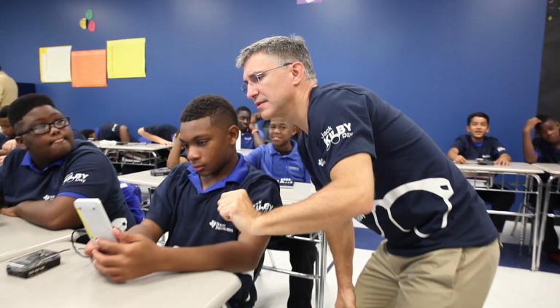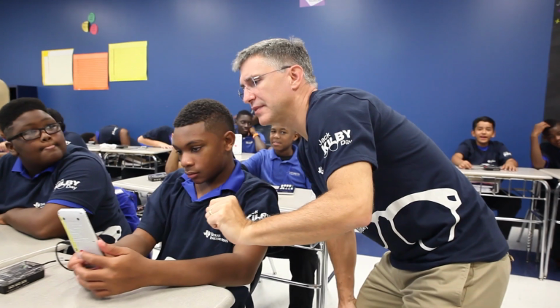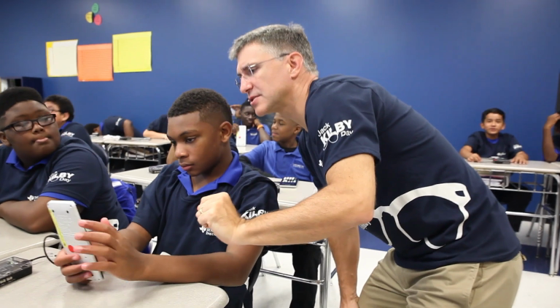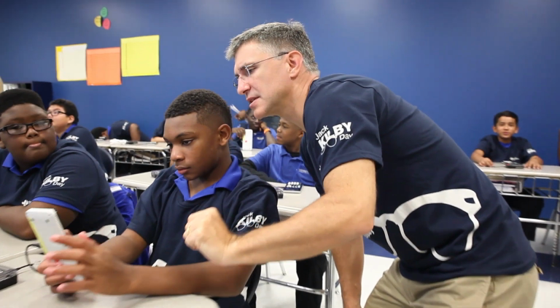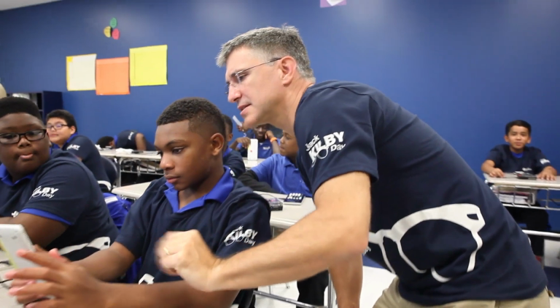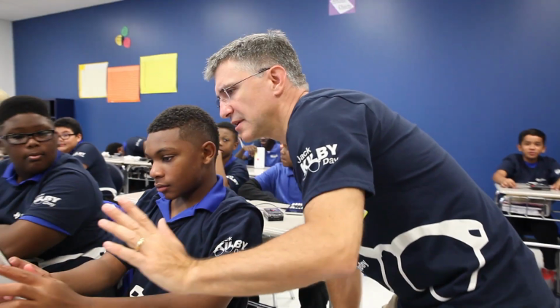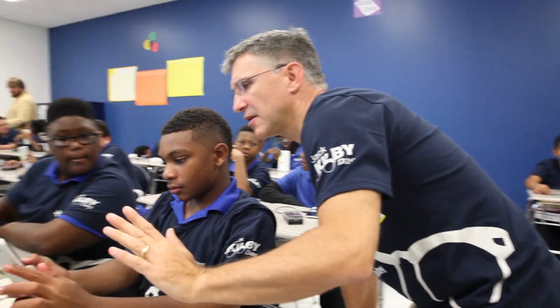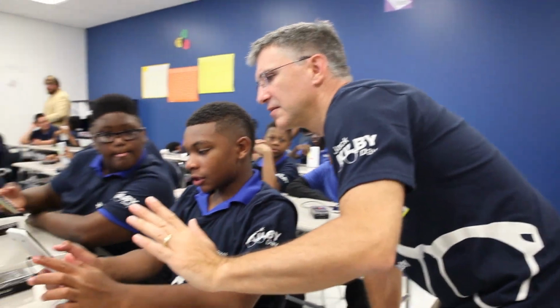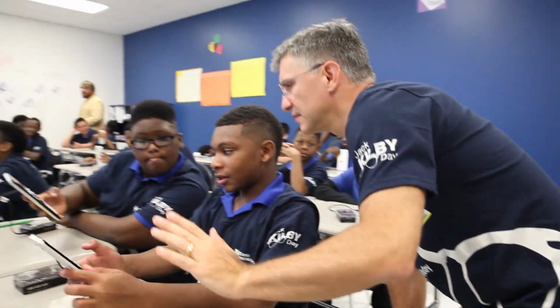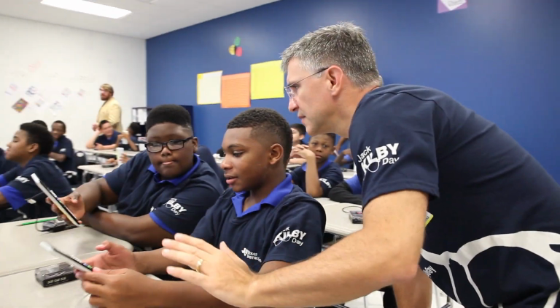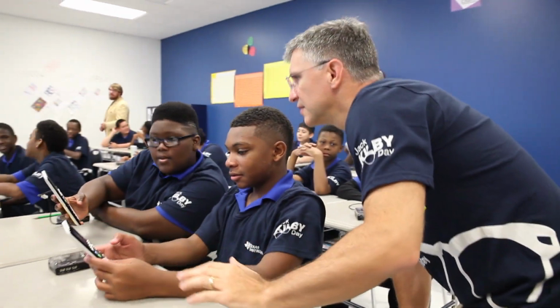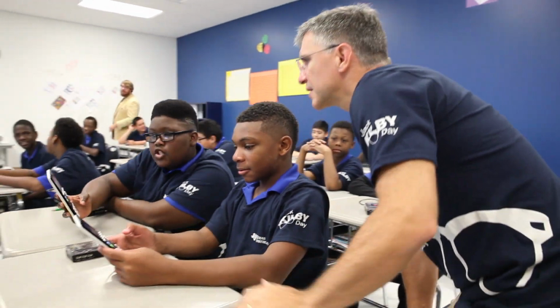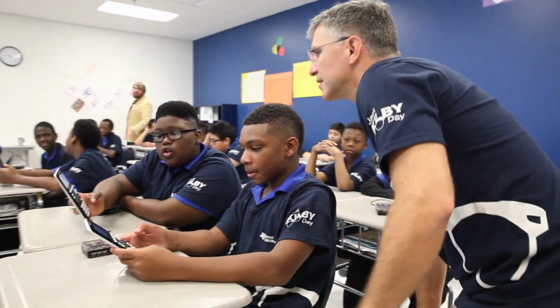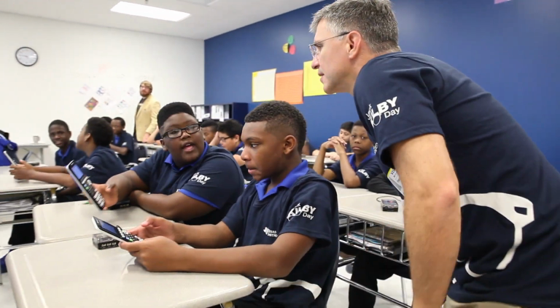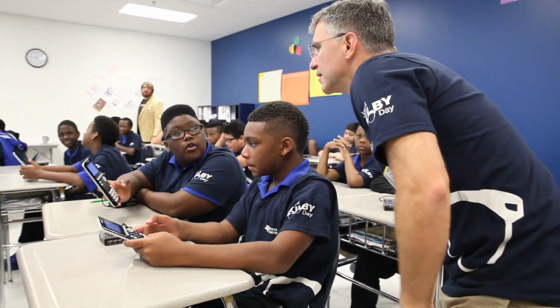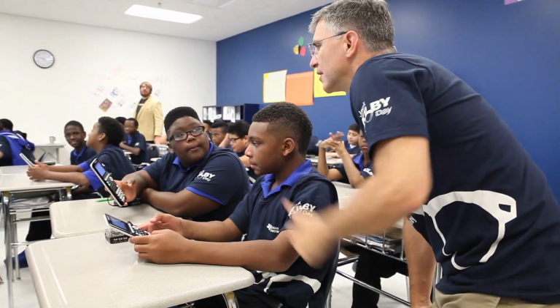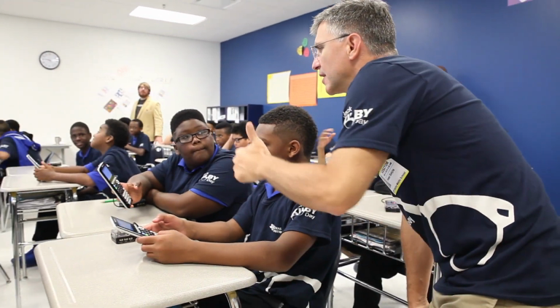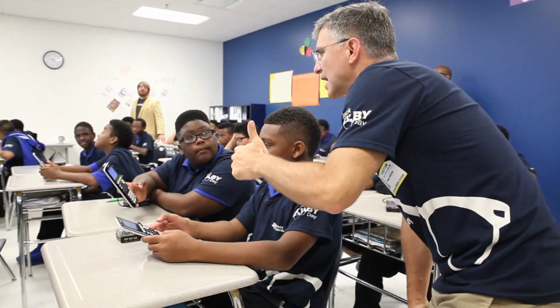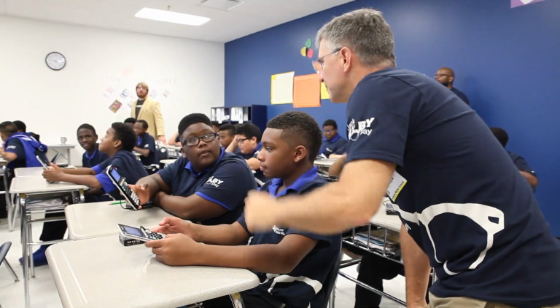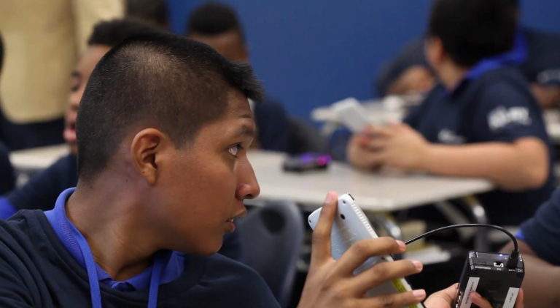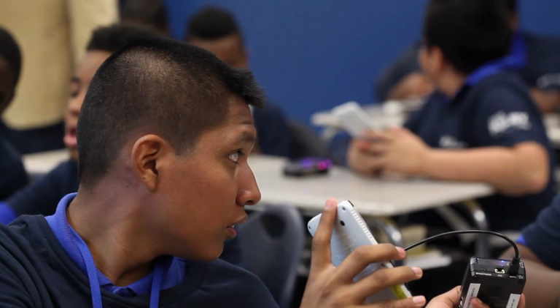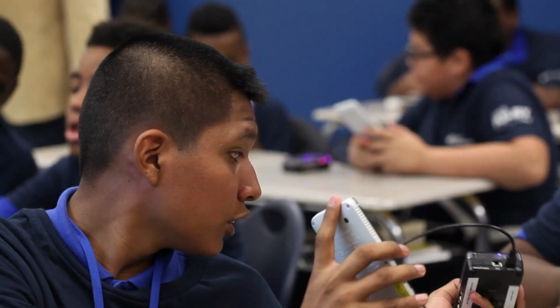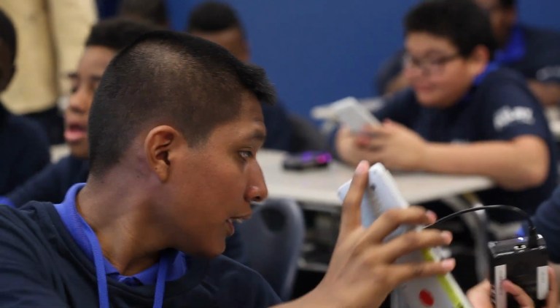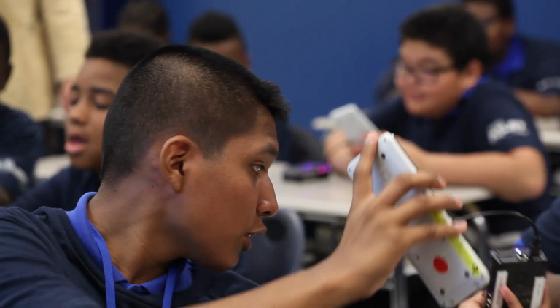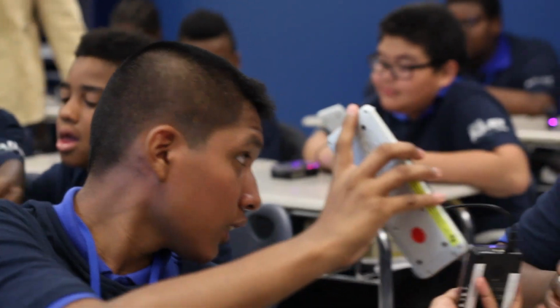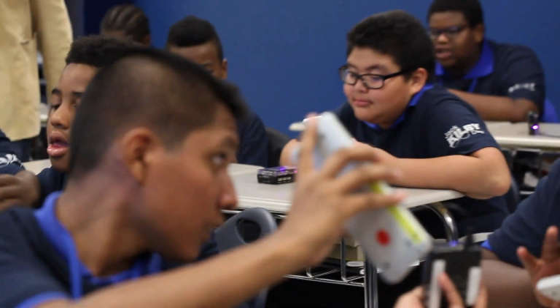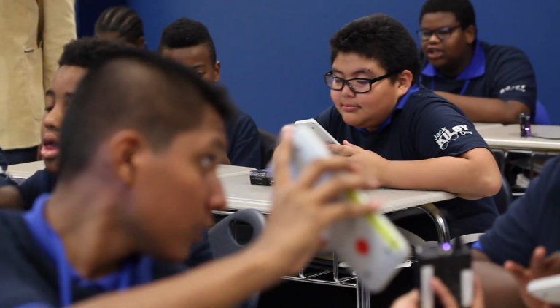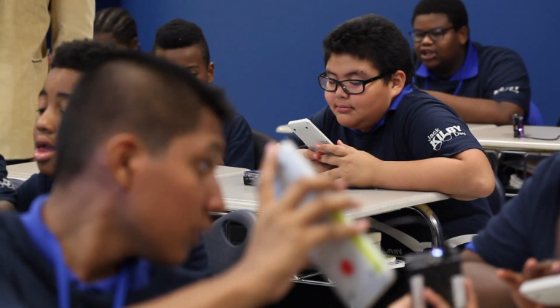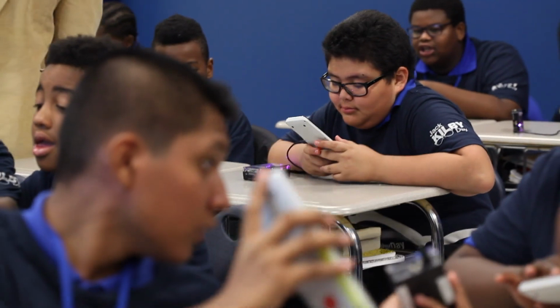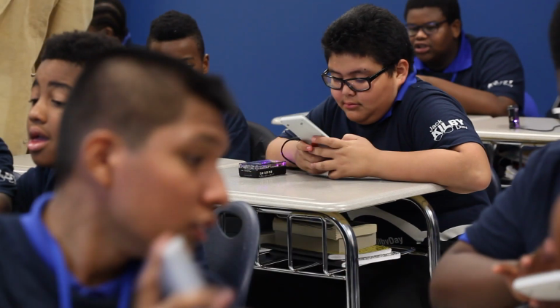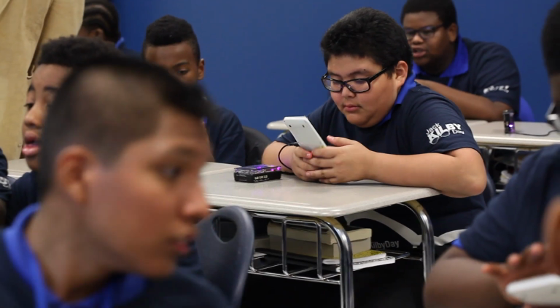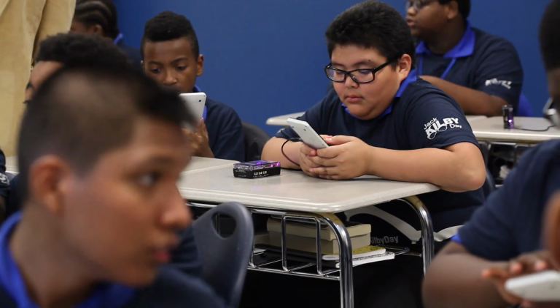It's important for us as a company to help kids envision what's next, because we hope that they will be part of what's next.